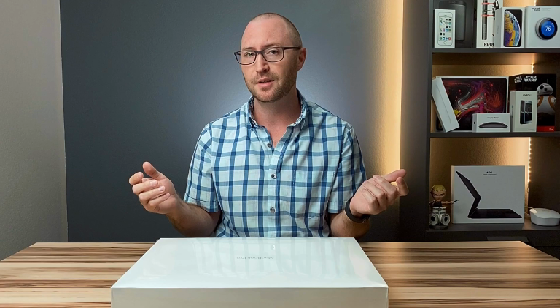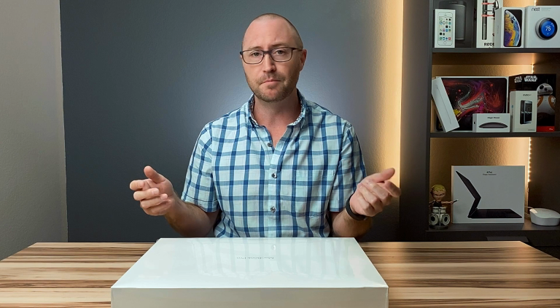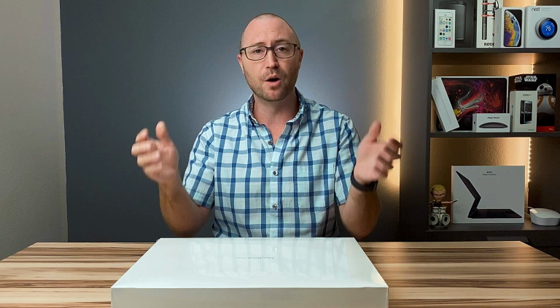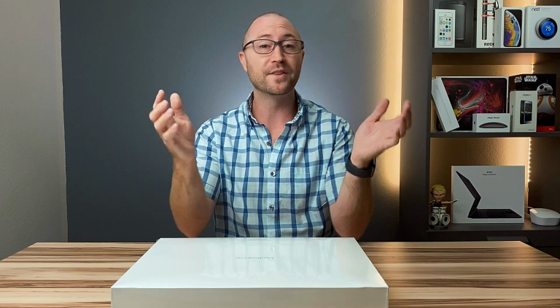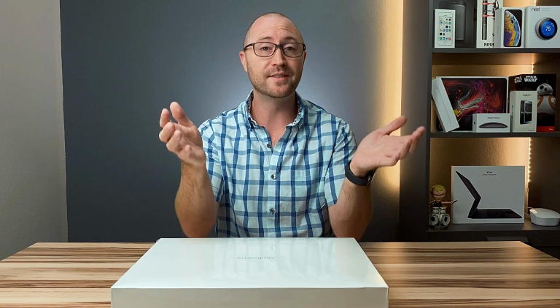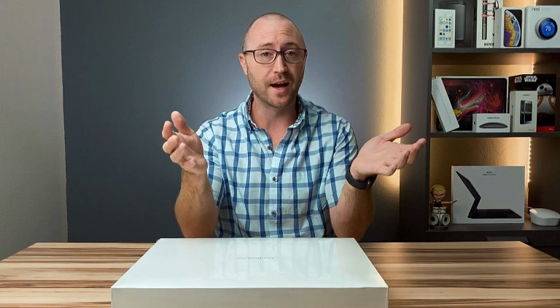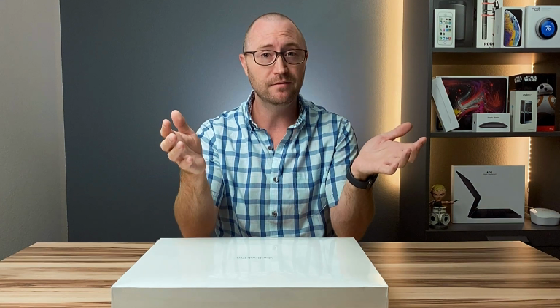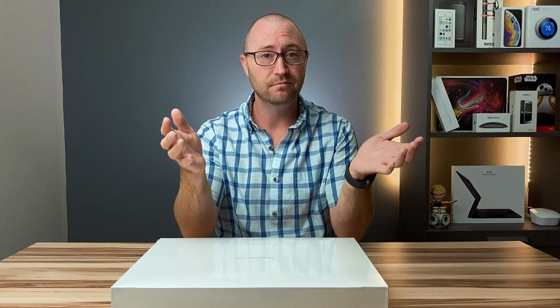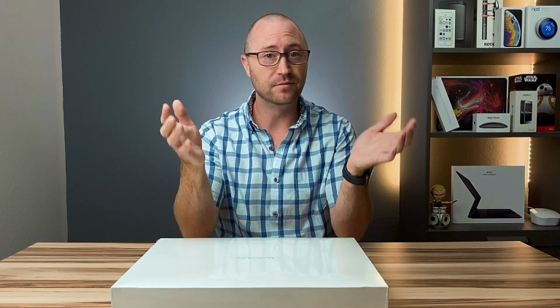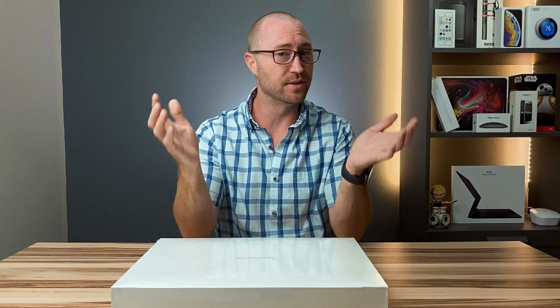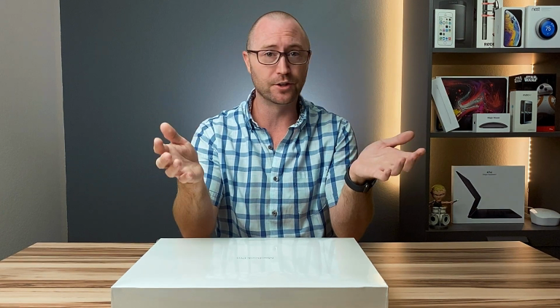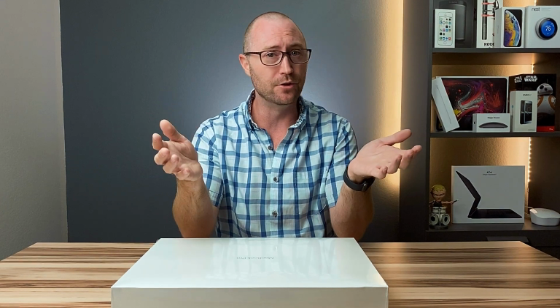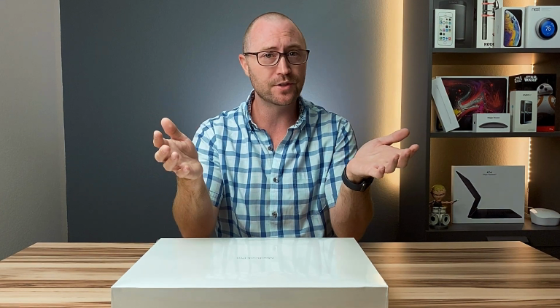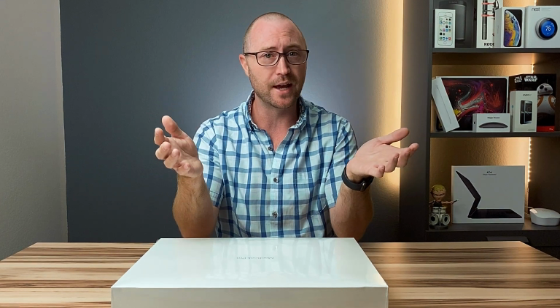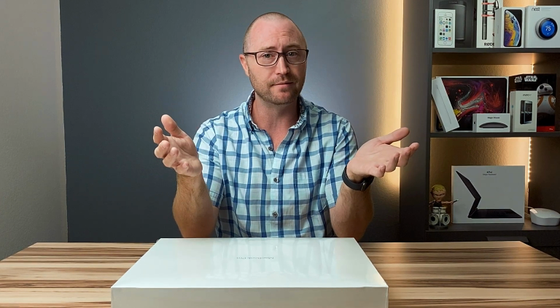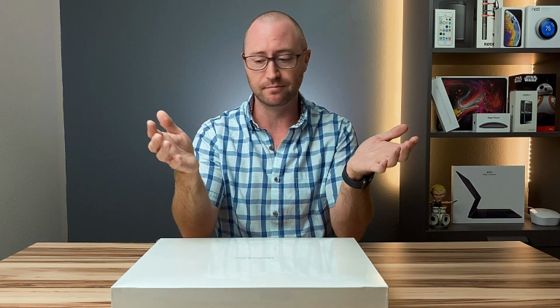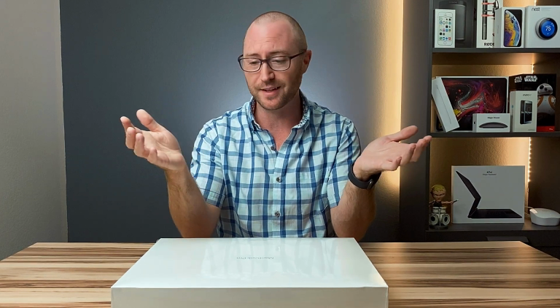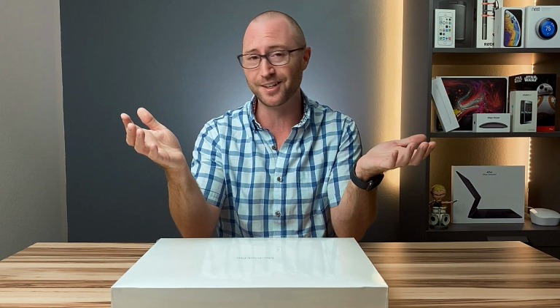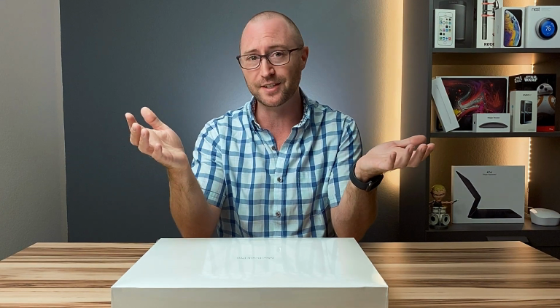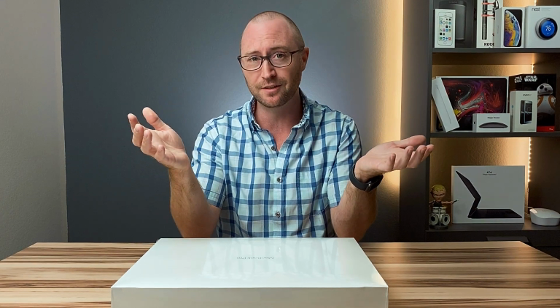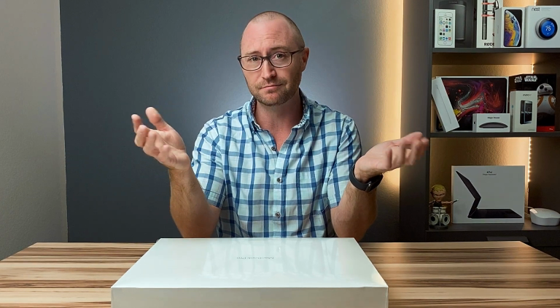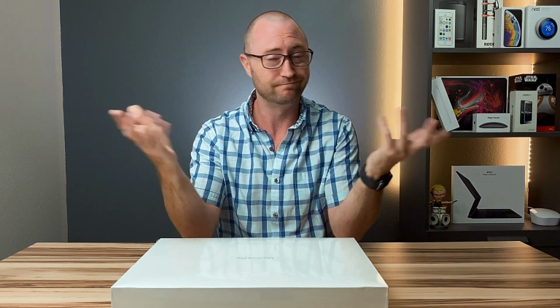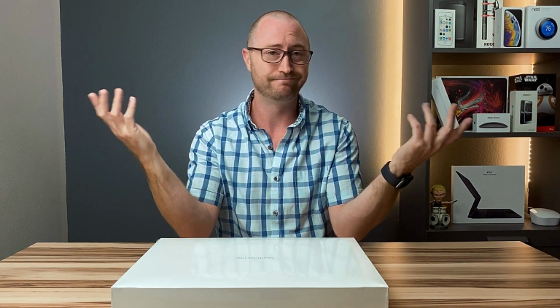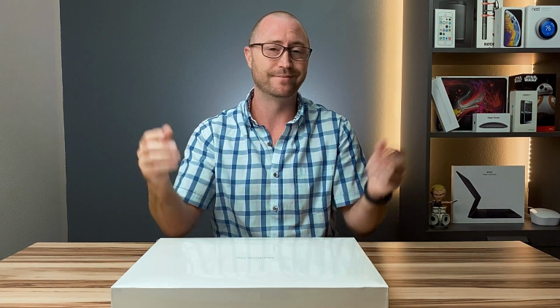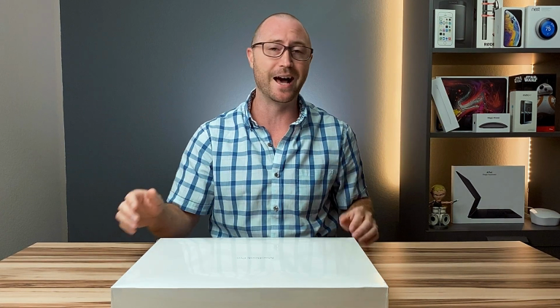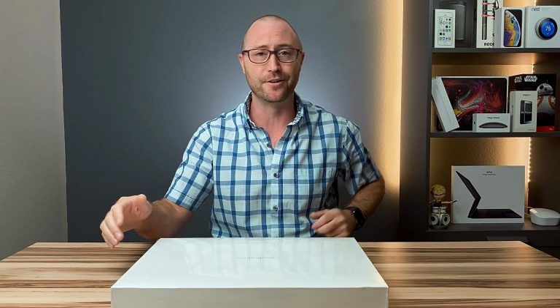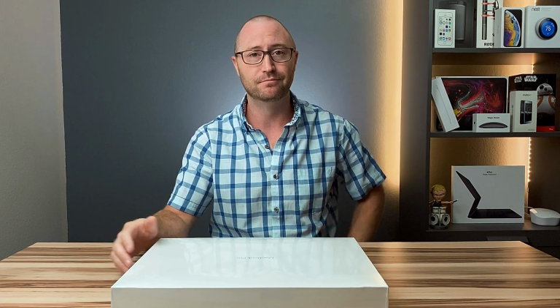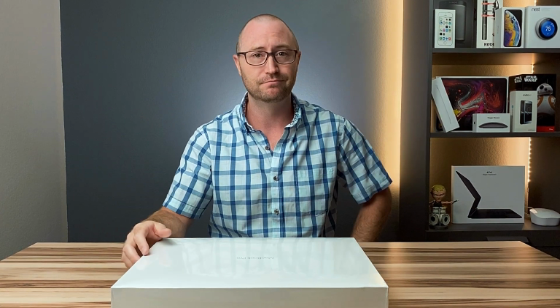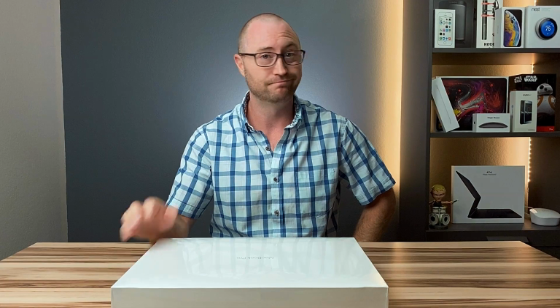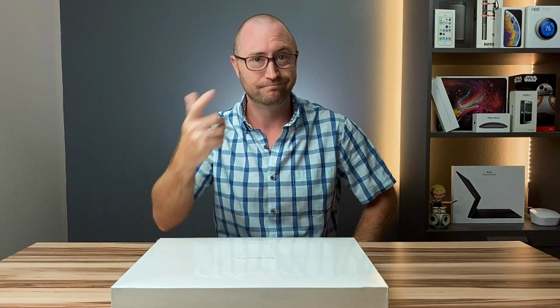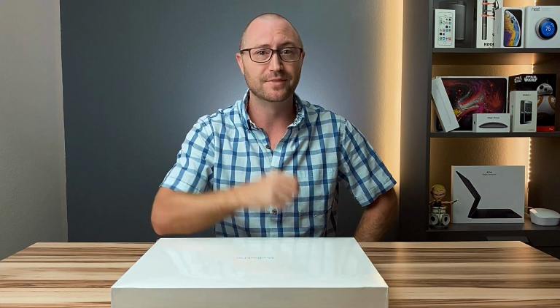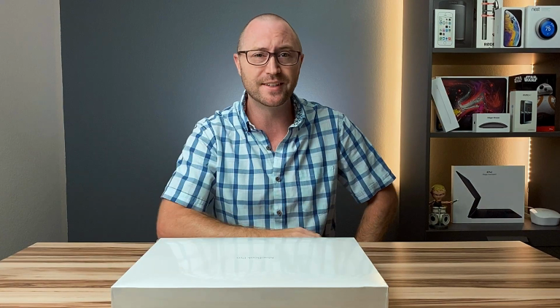But what's inside? Does it look used? And is it a good deal? I don't know — let's see.